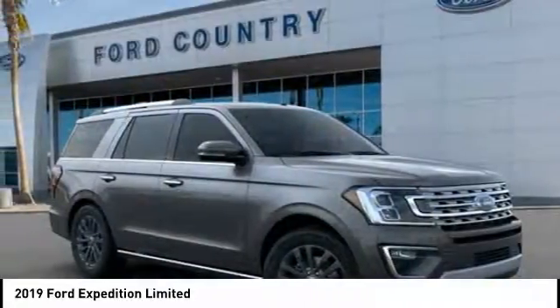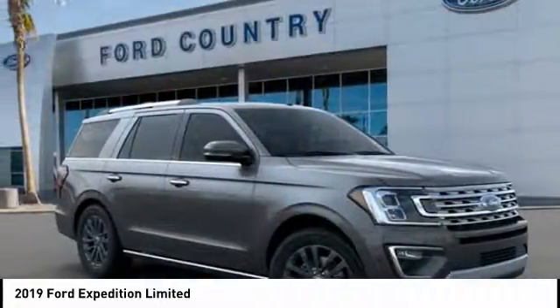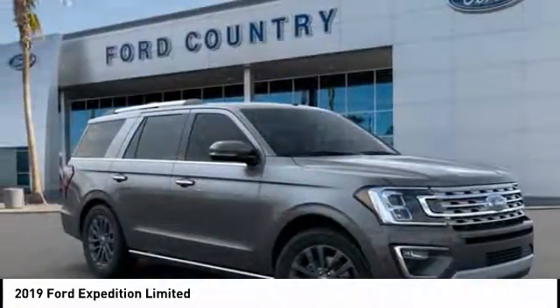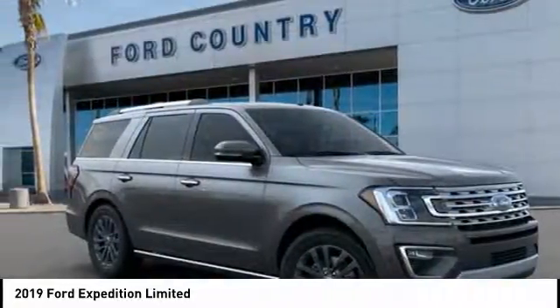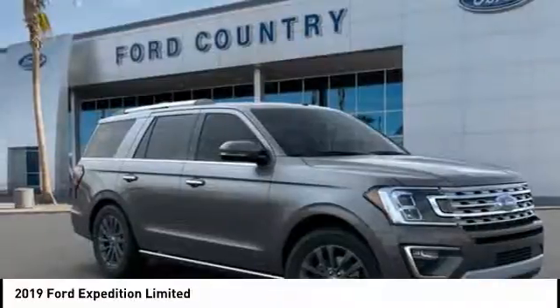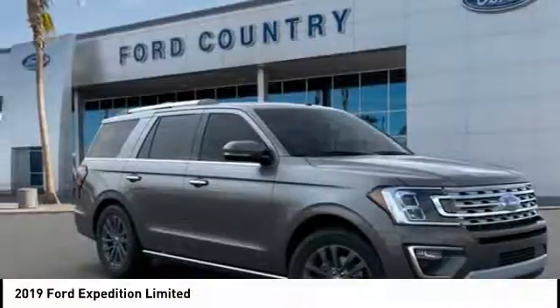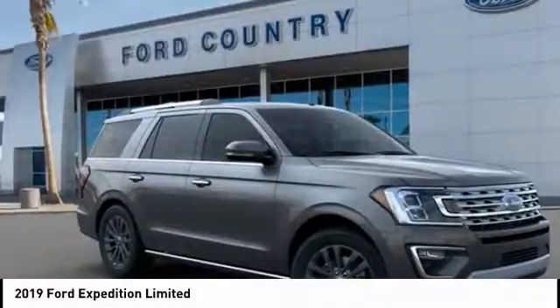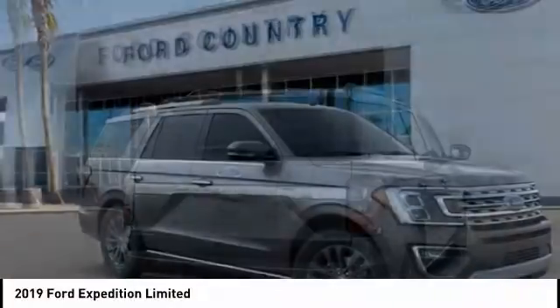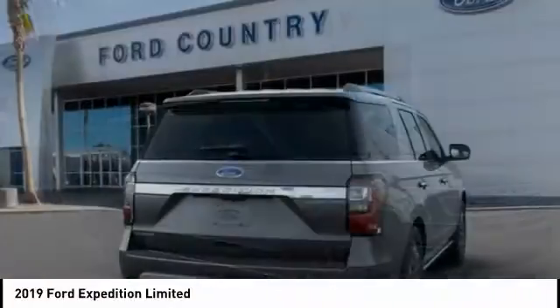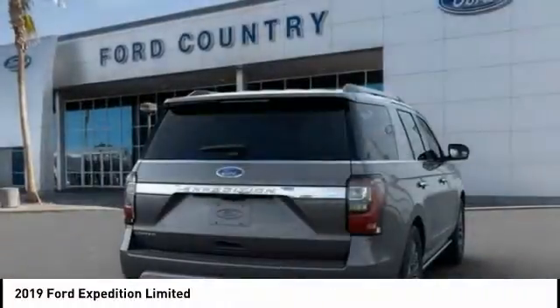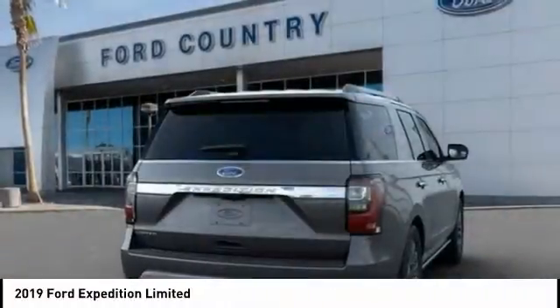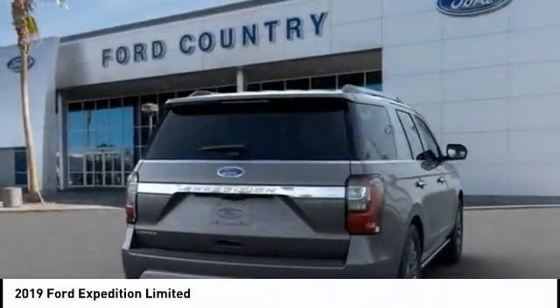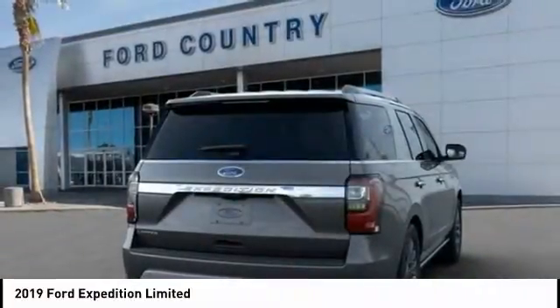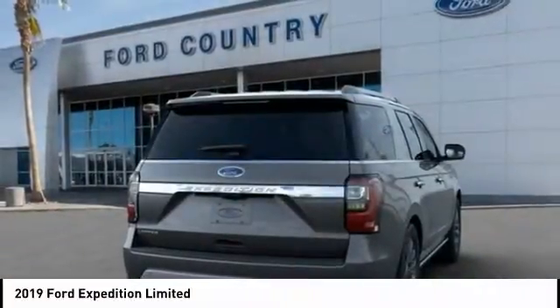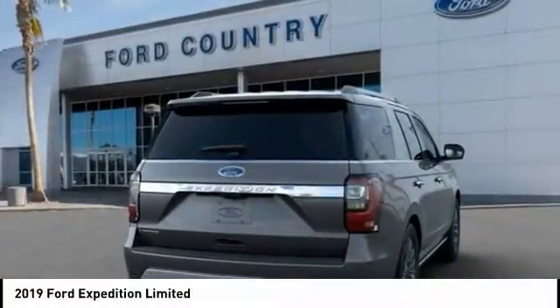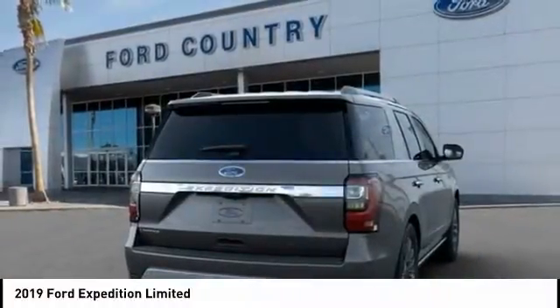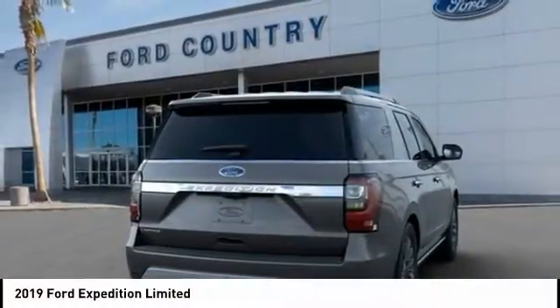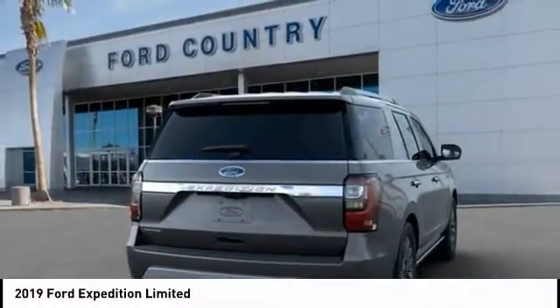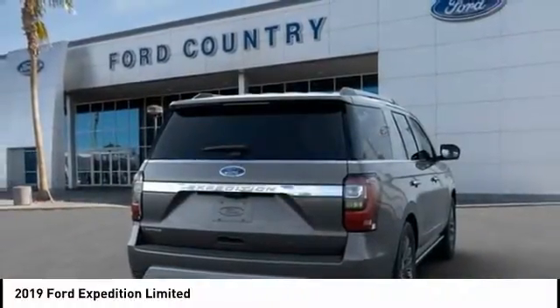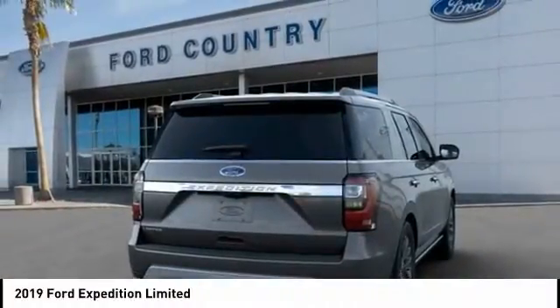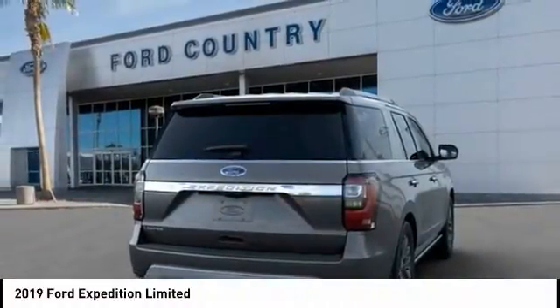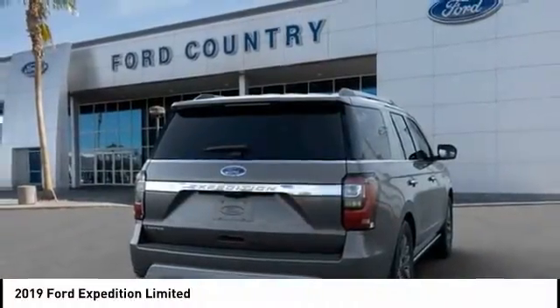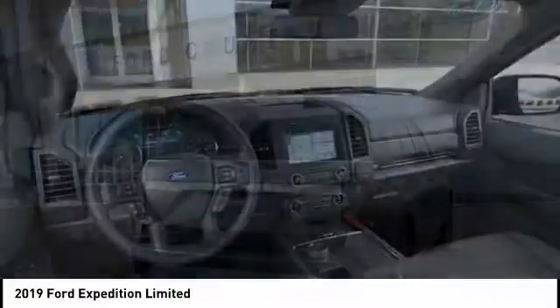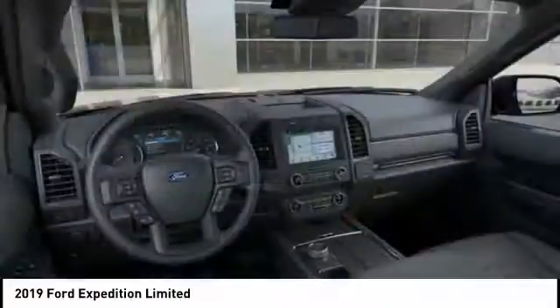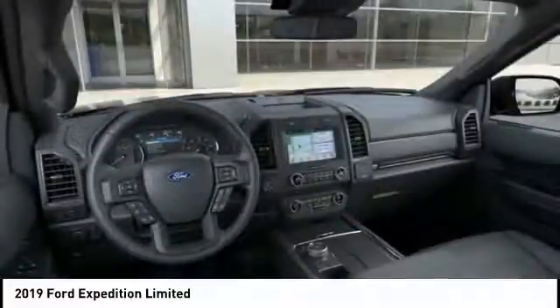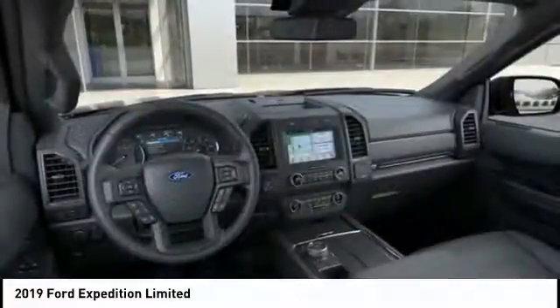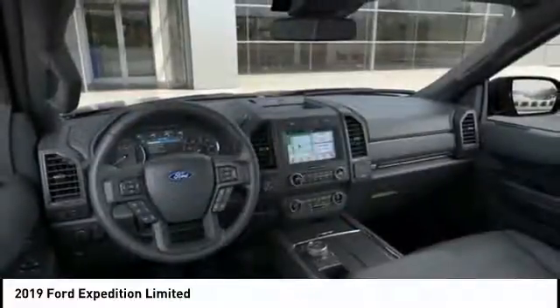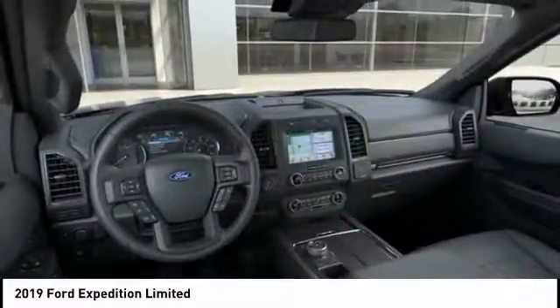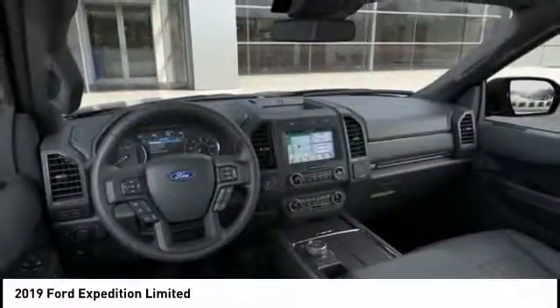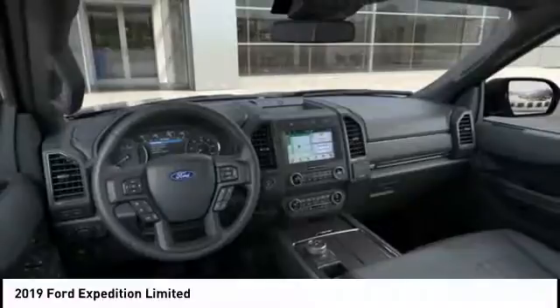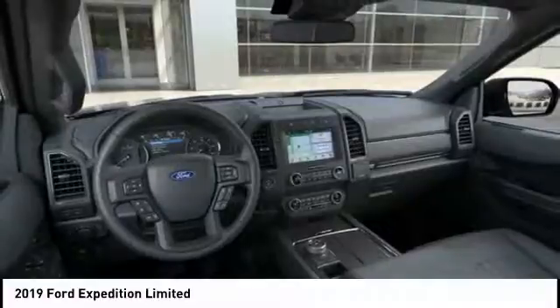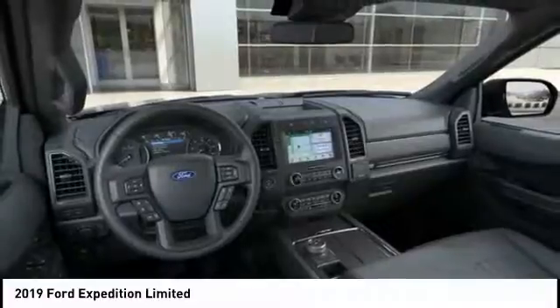Ventilated front seats. If you like it online, you'll love it in your driveway. Take it for a spin today.